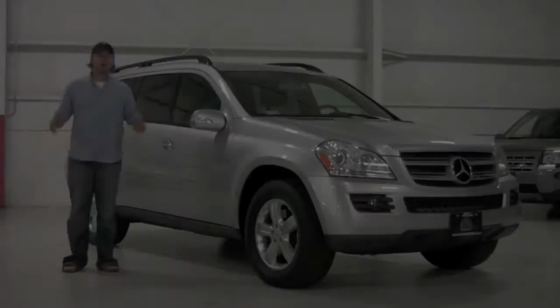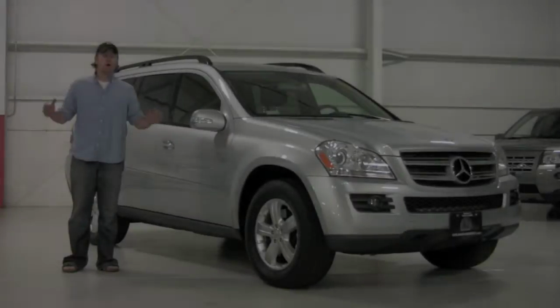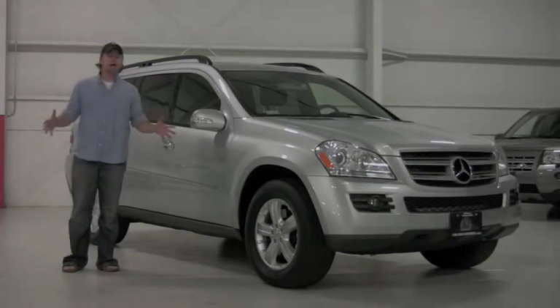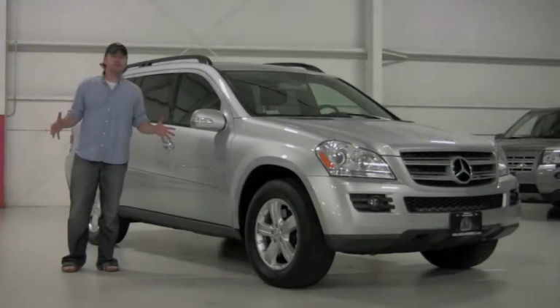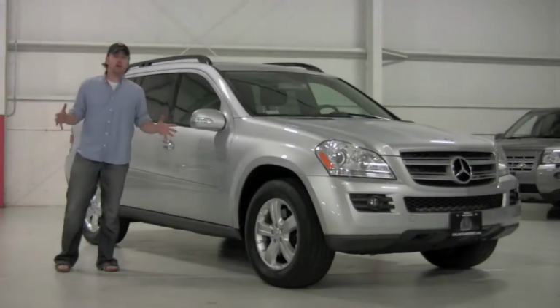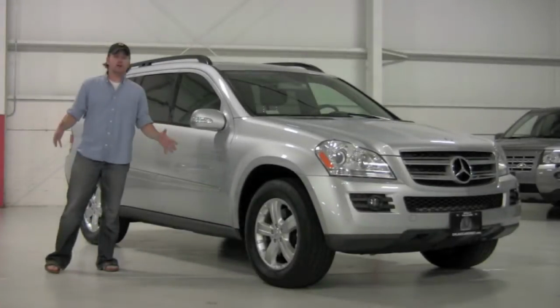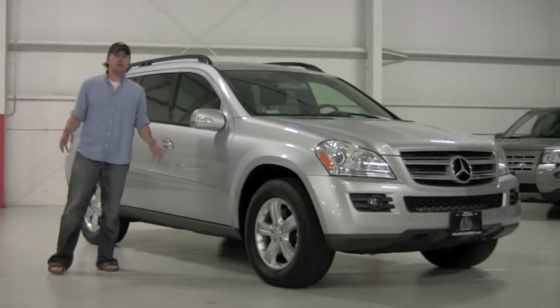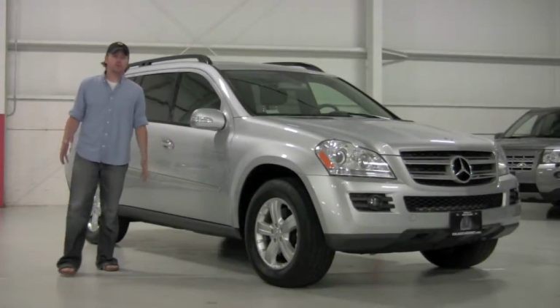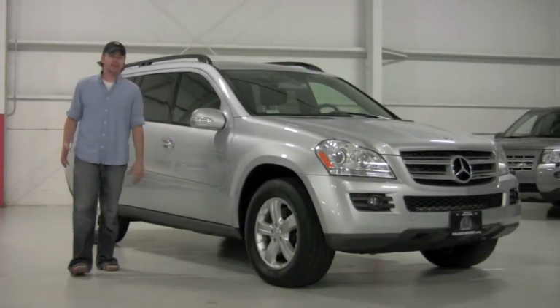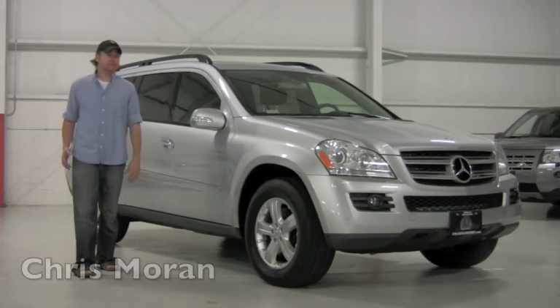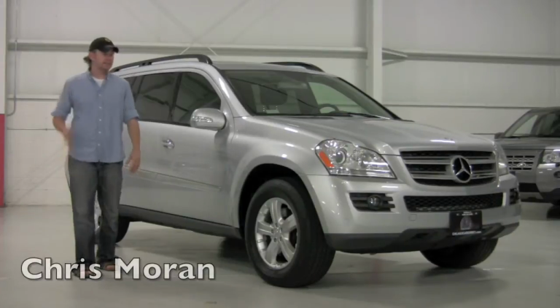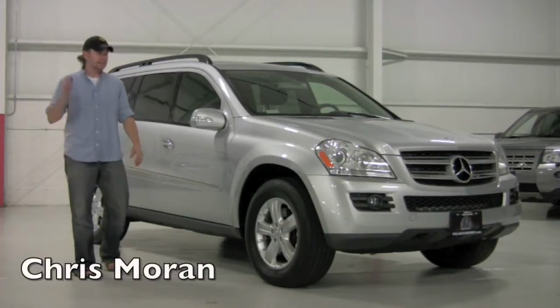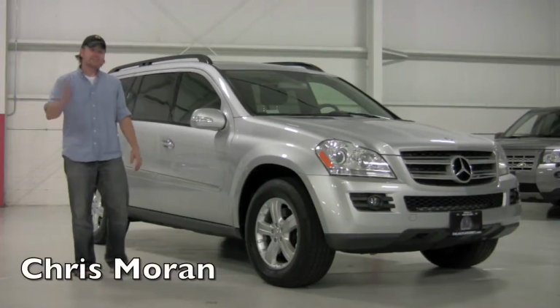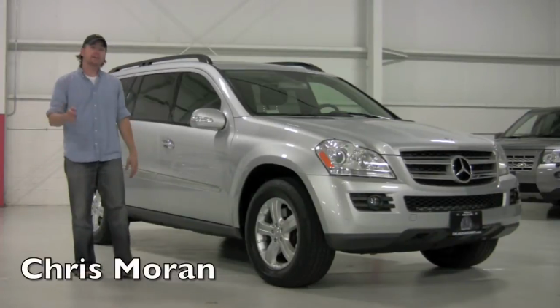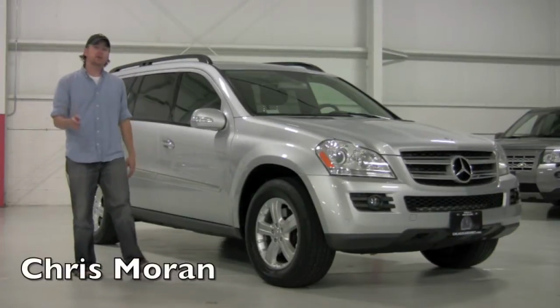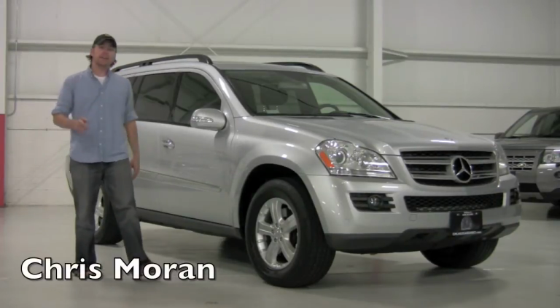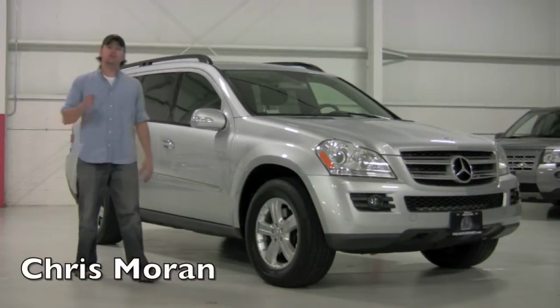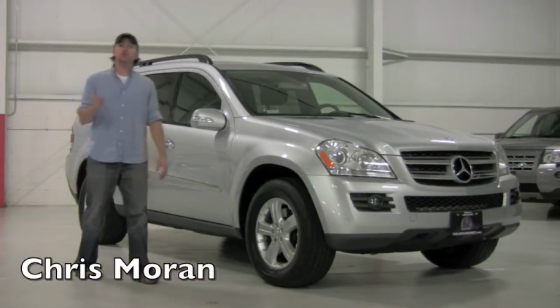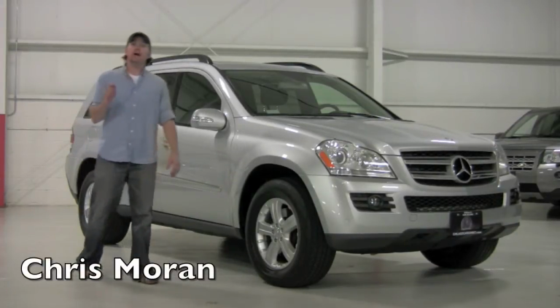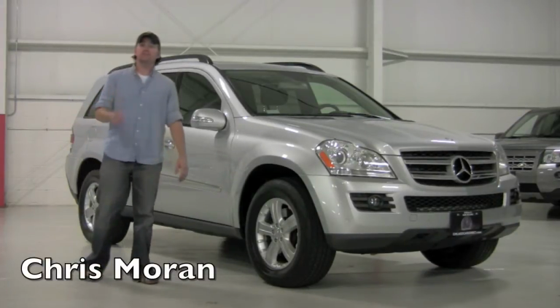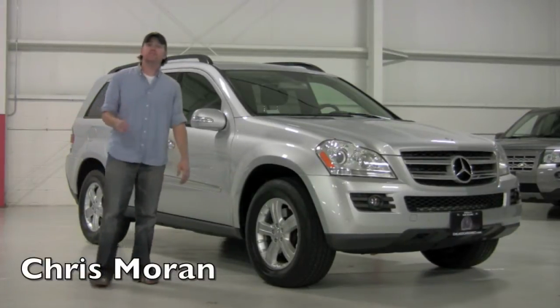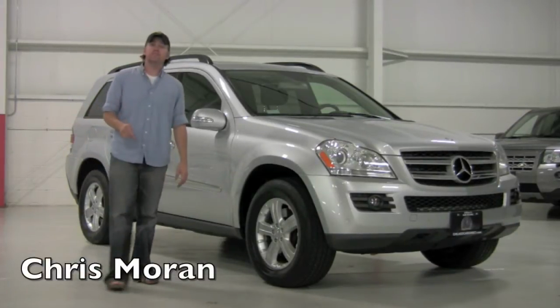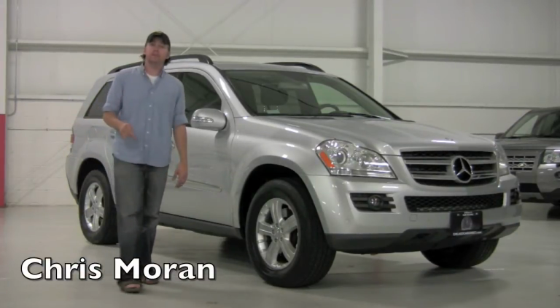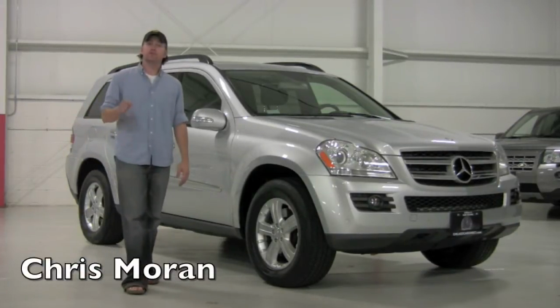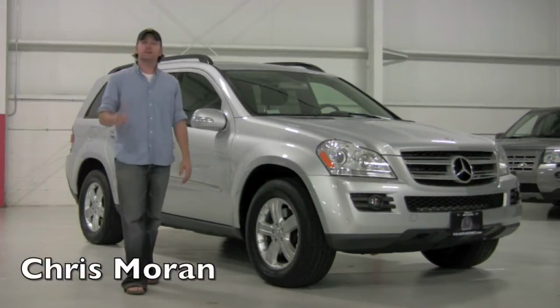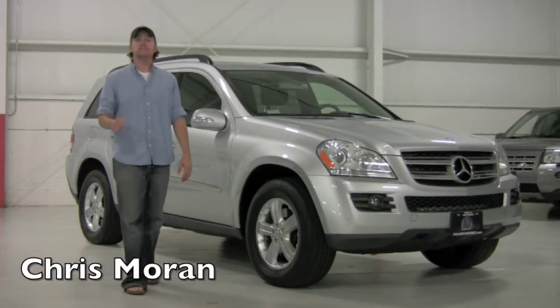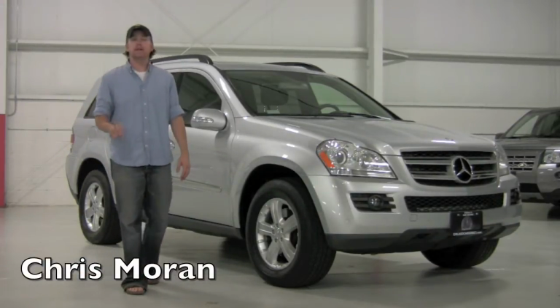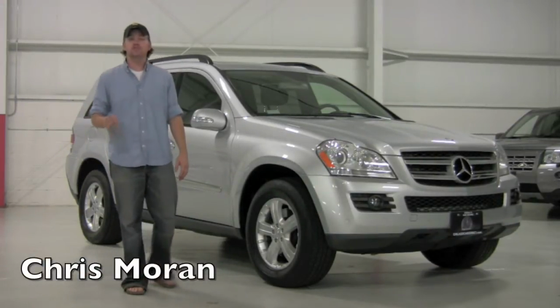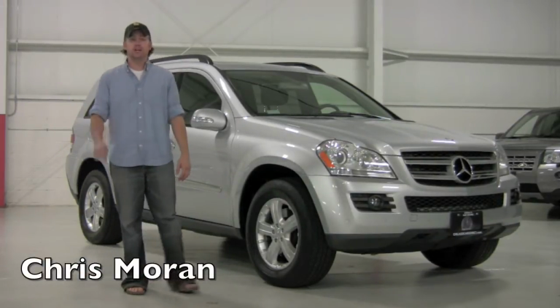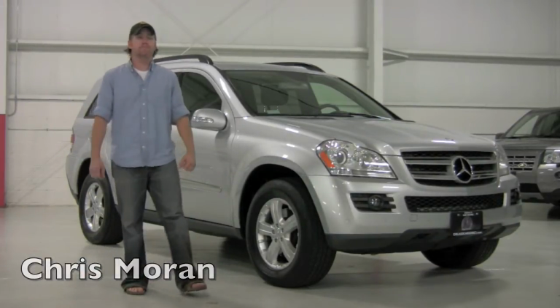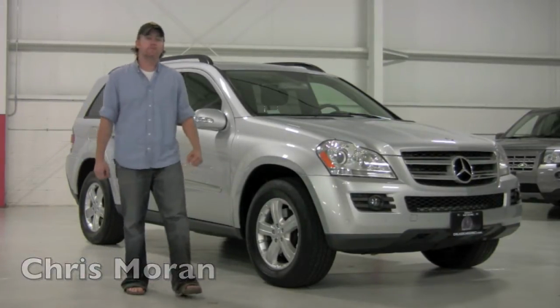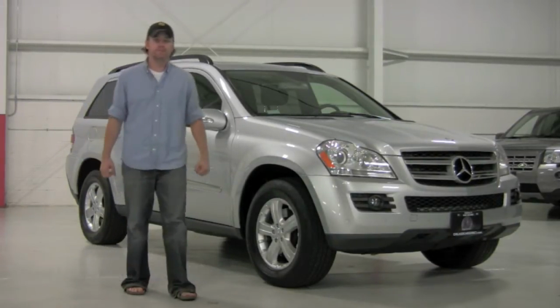Welcome back to Chicago Cars Direct. Today let's take a look at a 2007 Mercedes-Benz GL450.